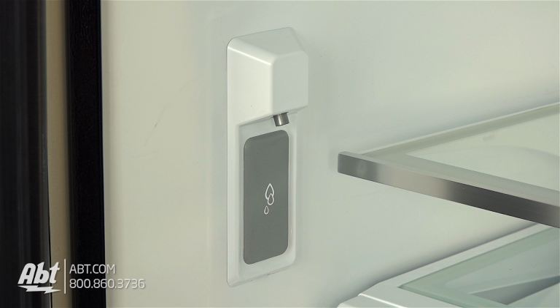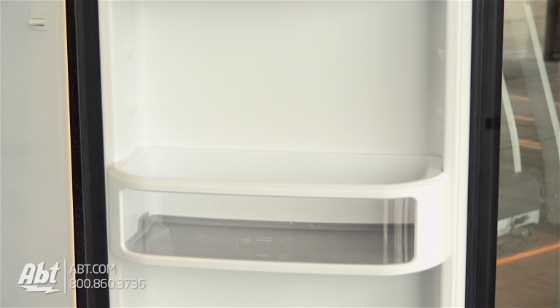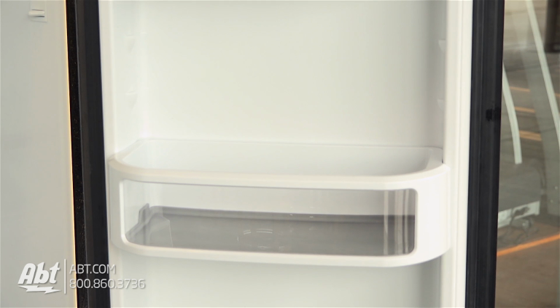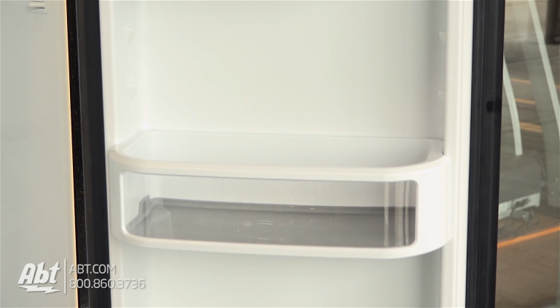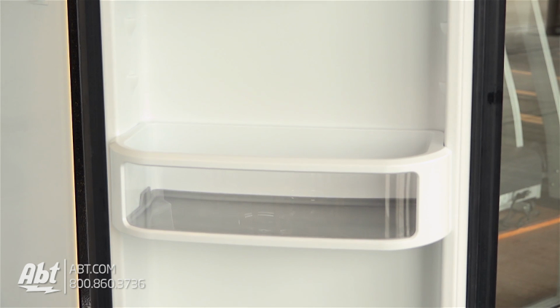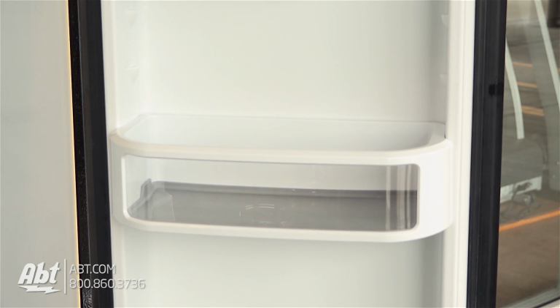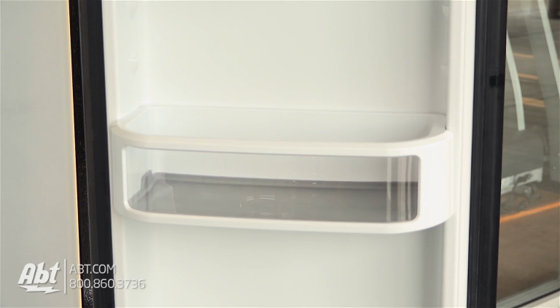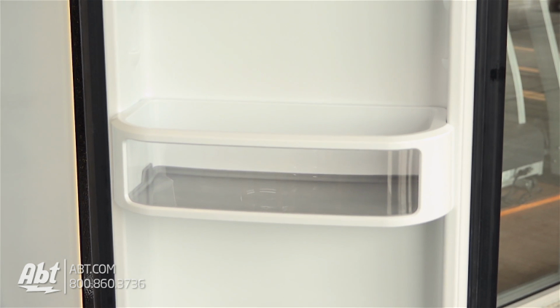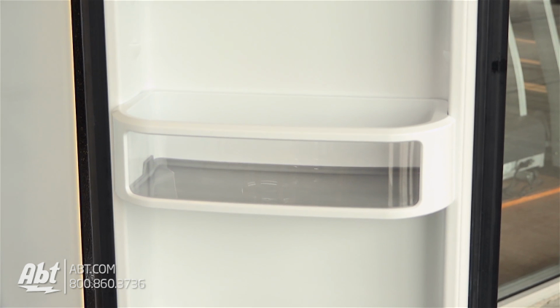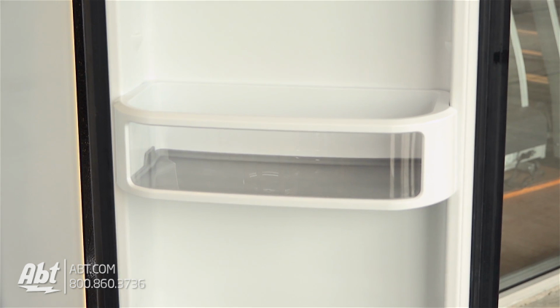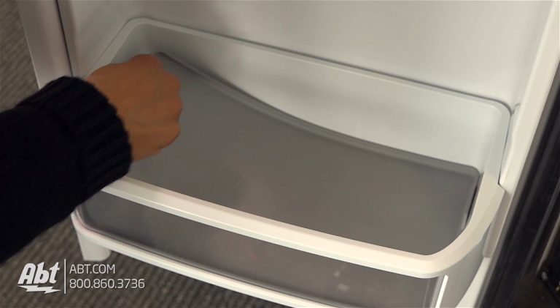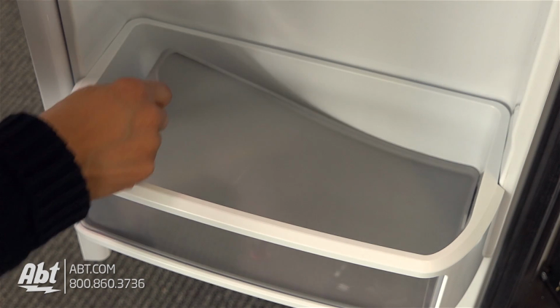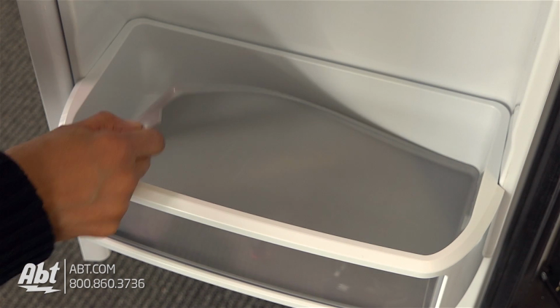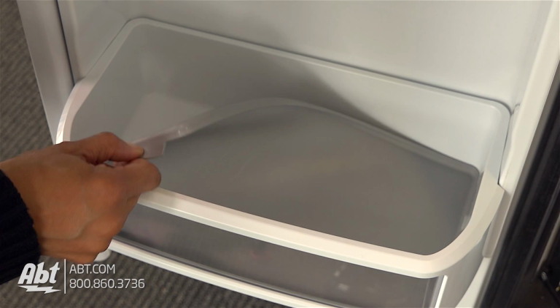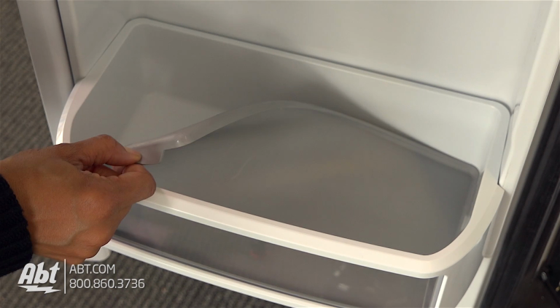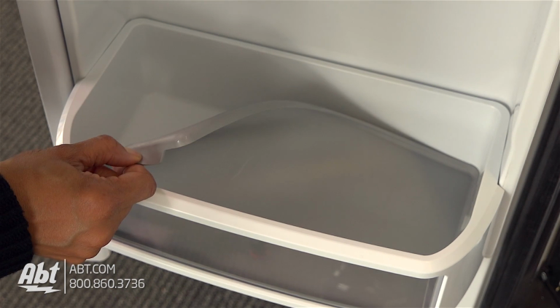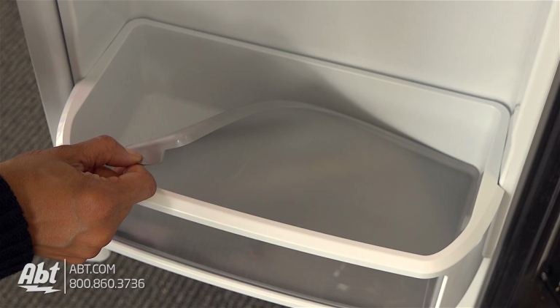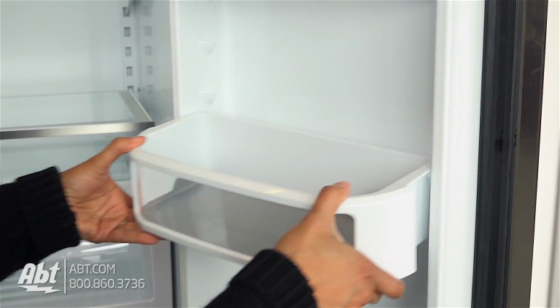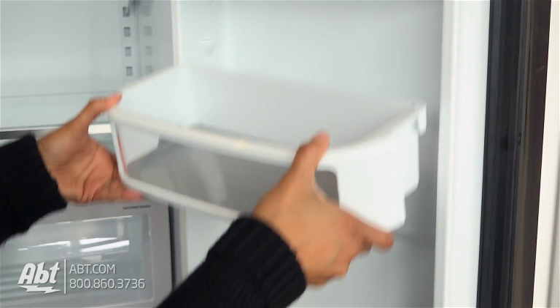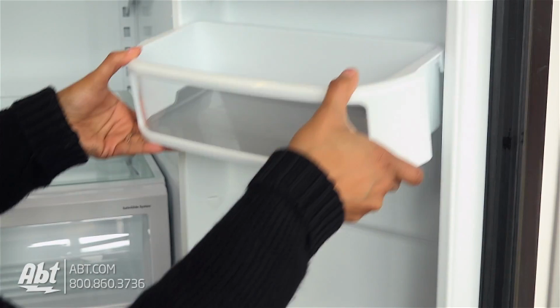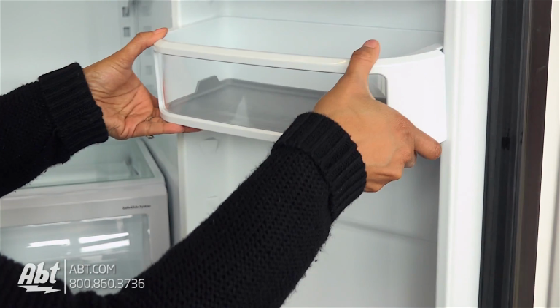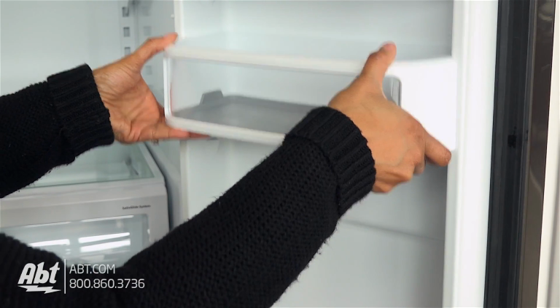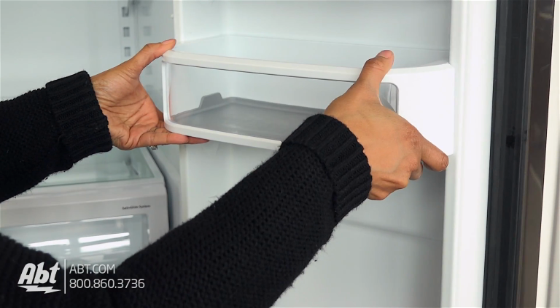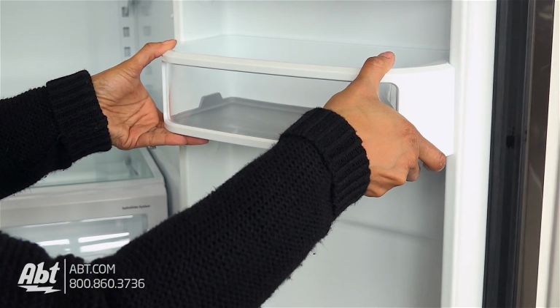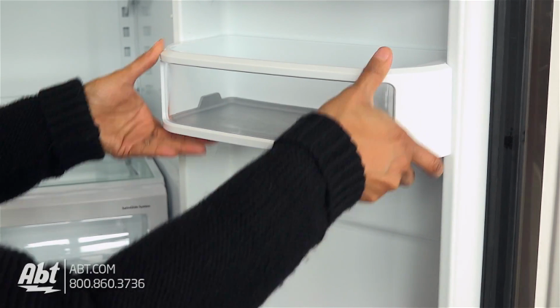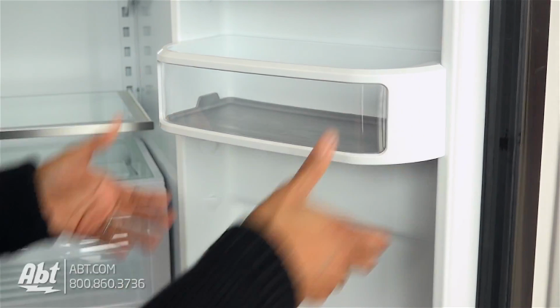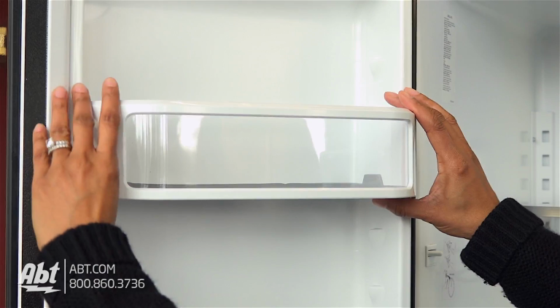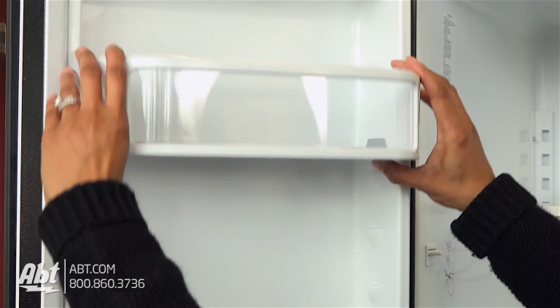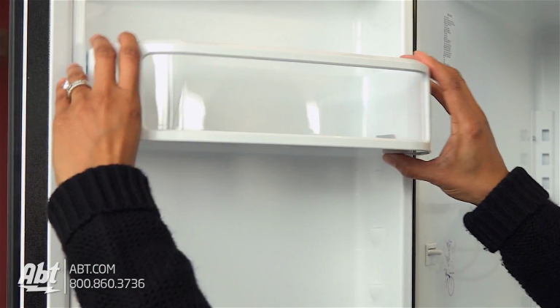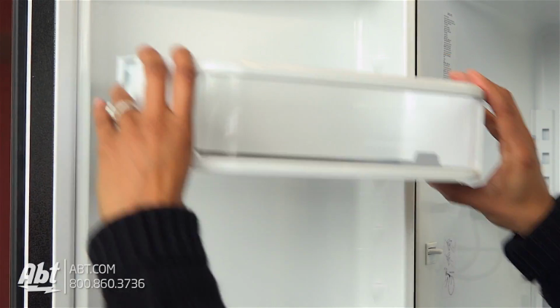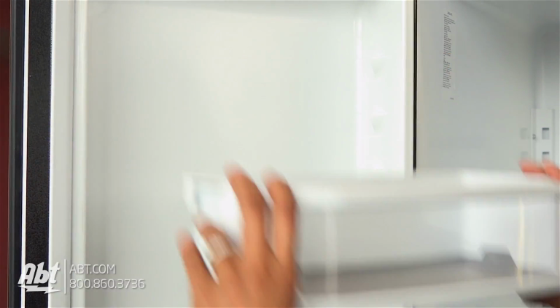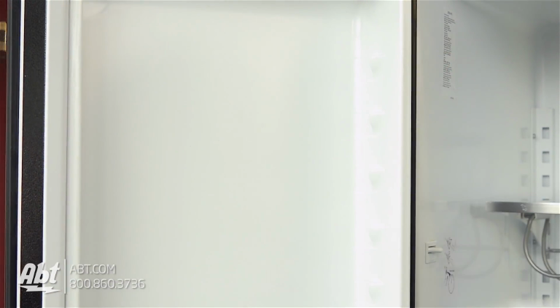On the doors are six bins with liners. Four are fully adjustable, and all are removable for cleaning.